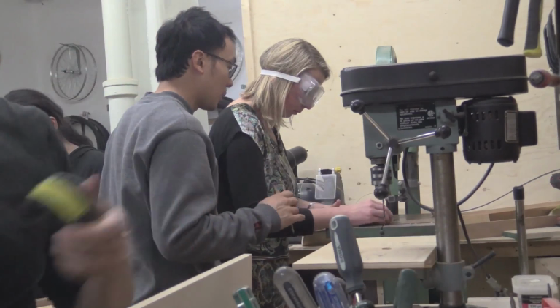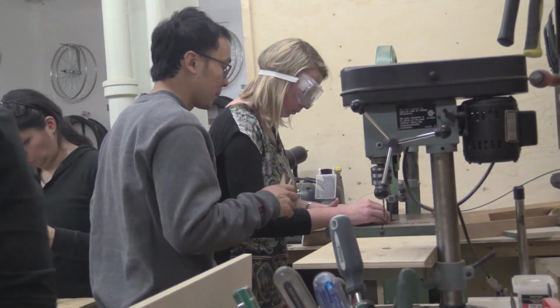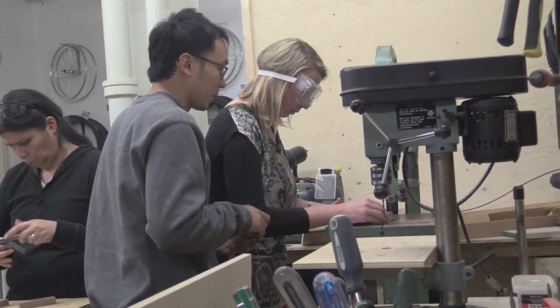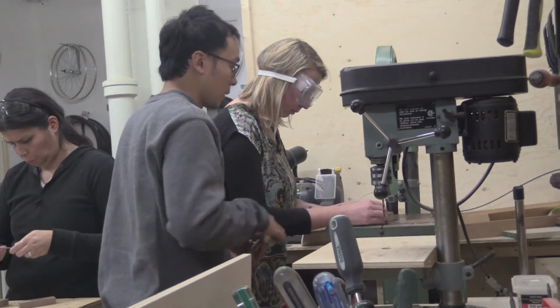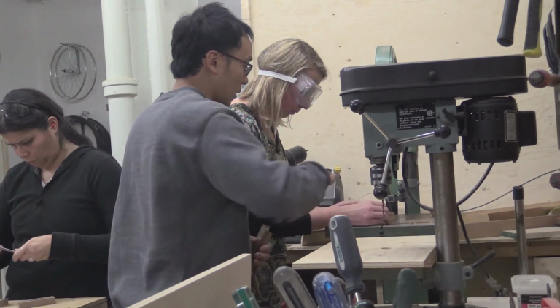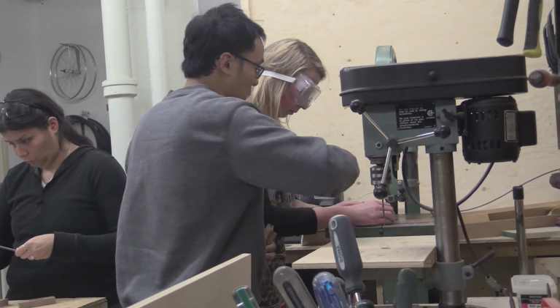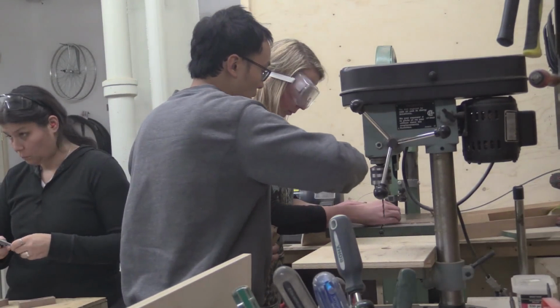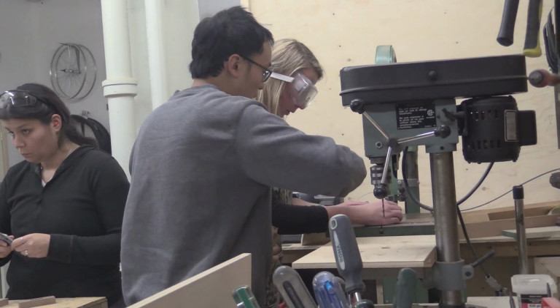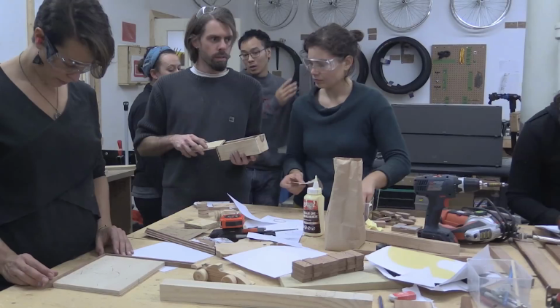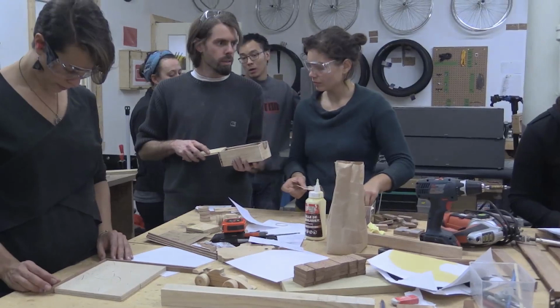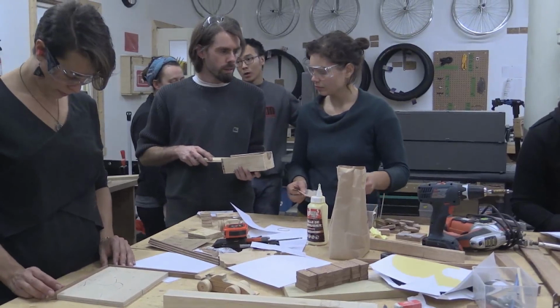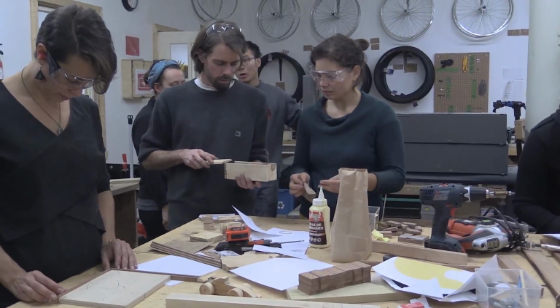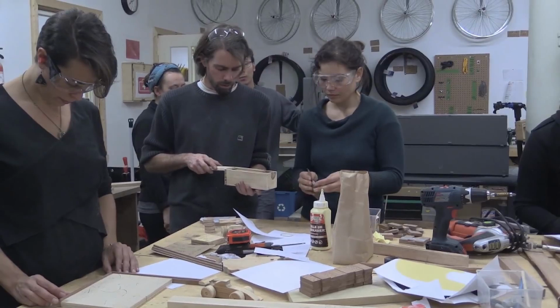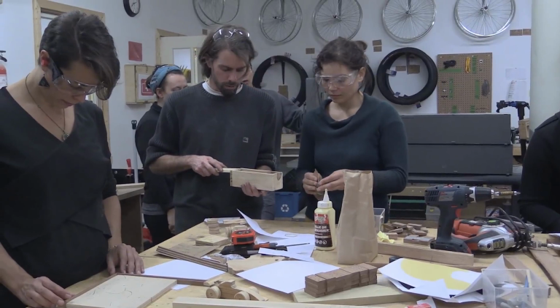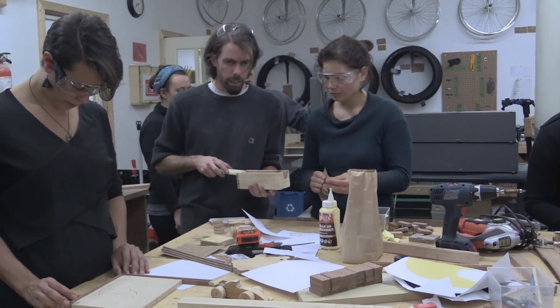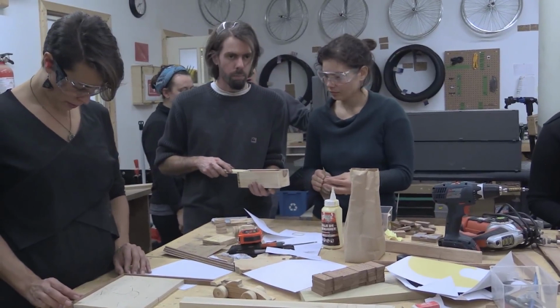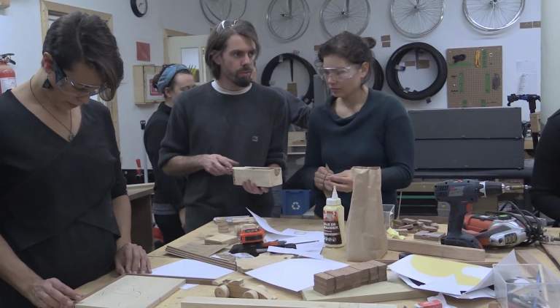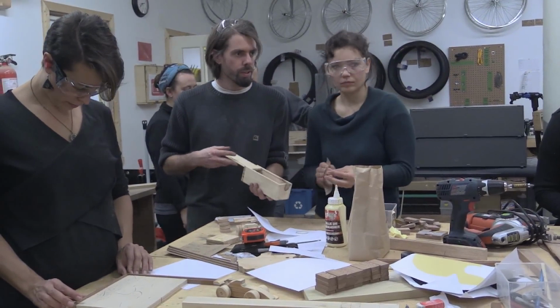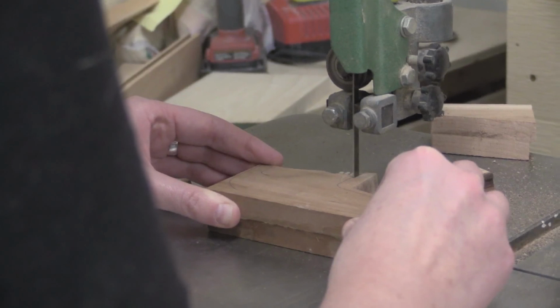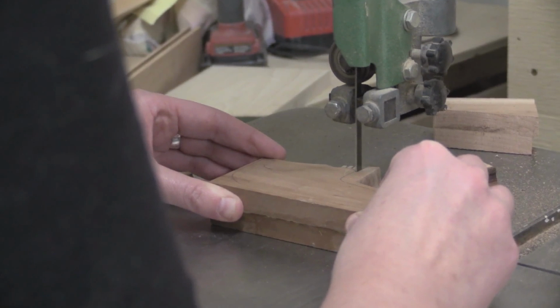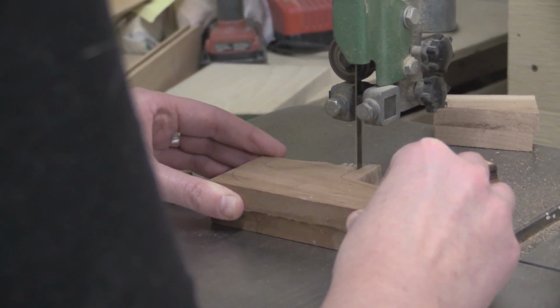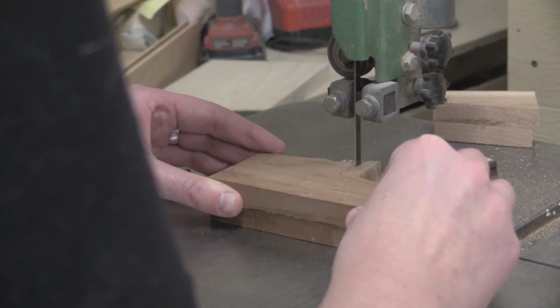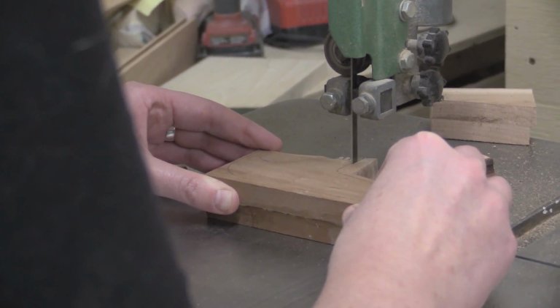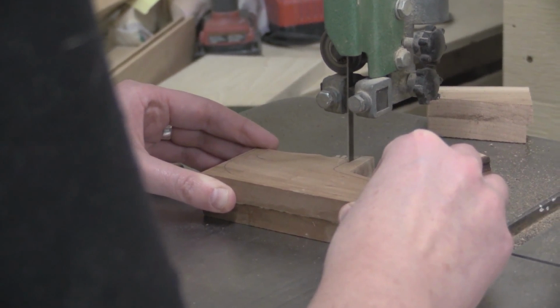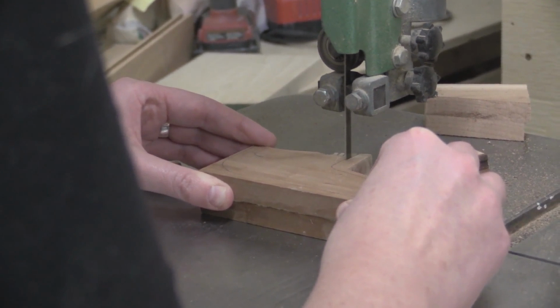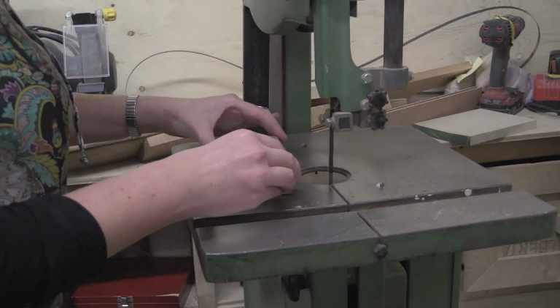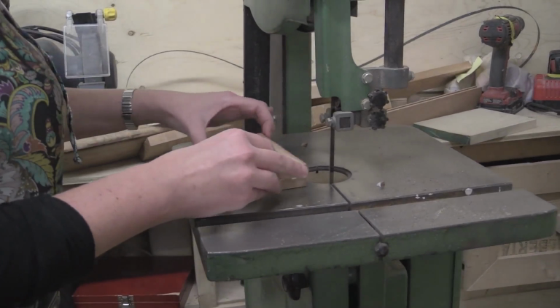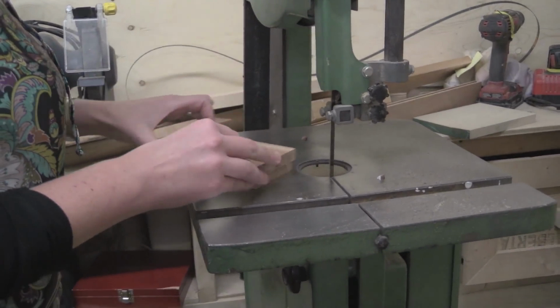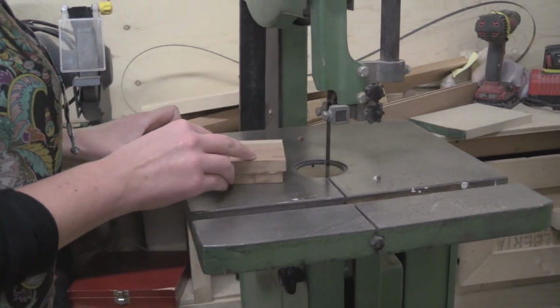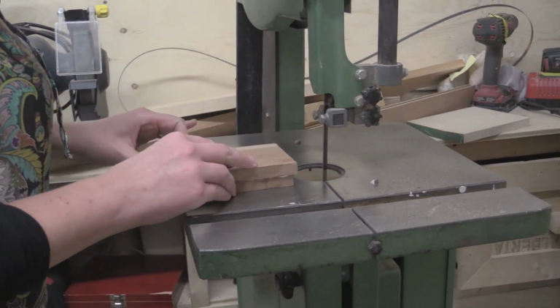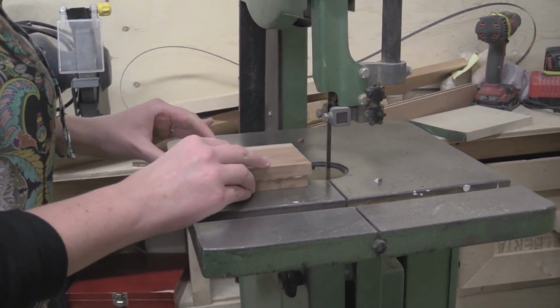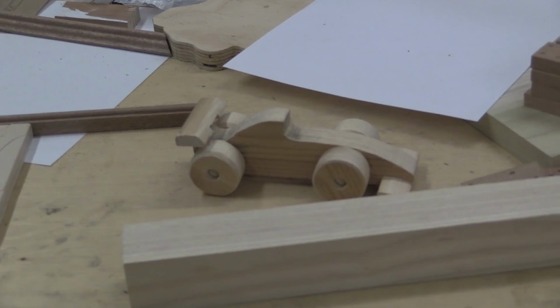There are two carpentry workshops where participants will learn how to use the tools in order to build wooden toys.